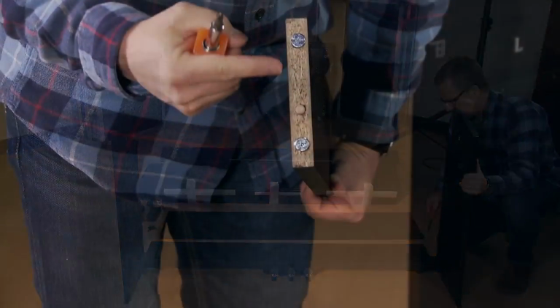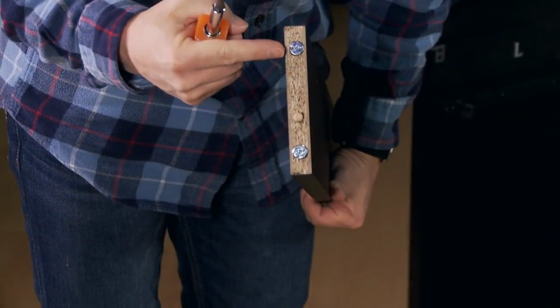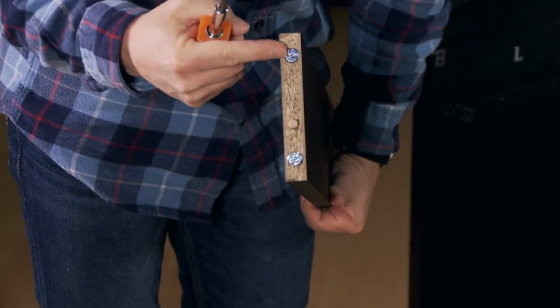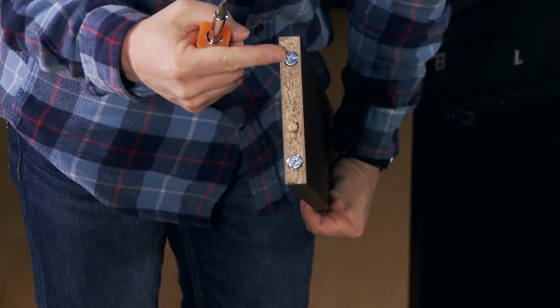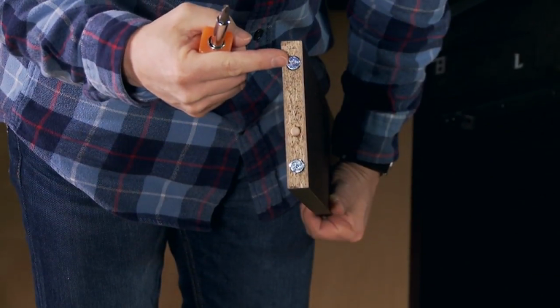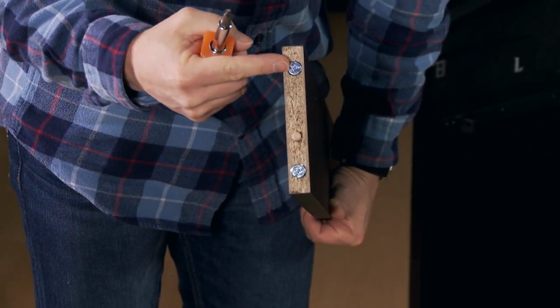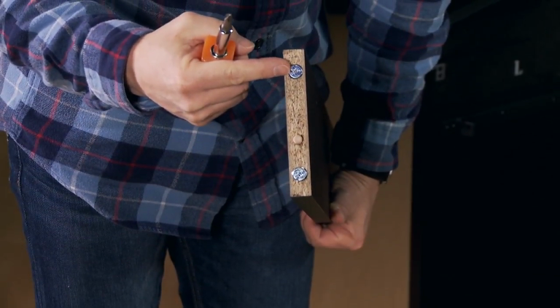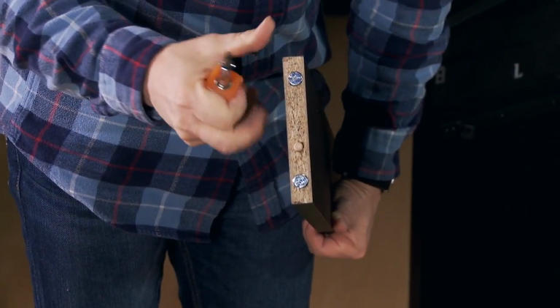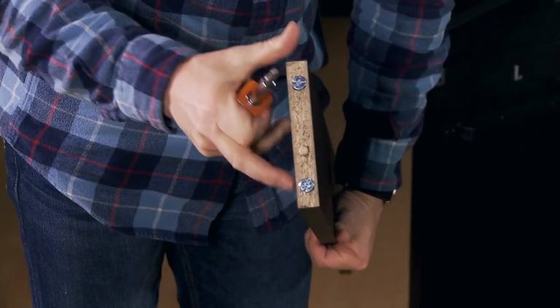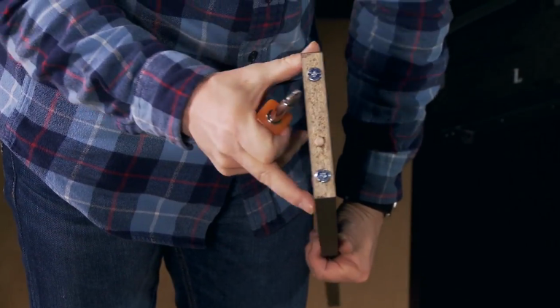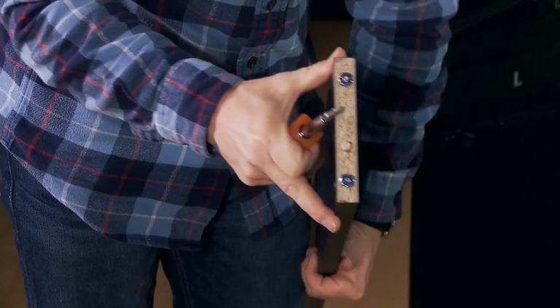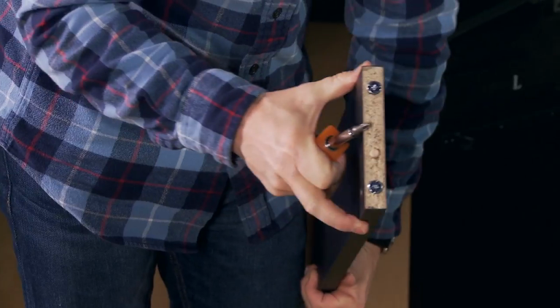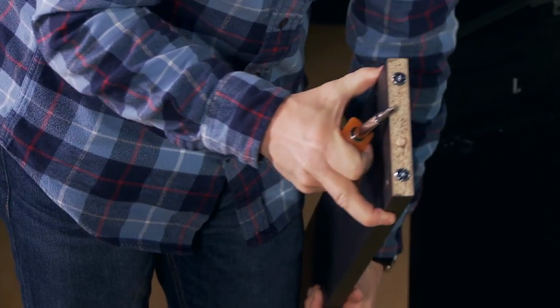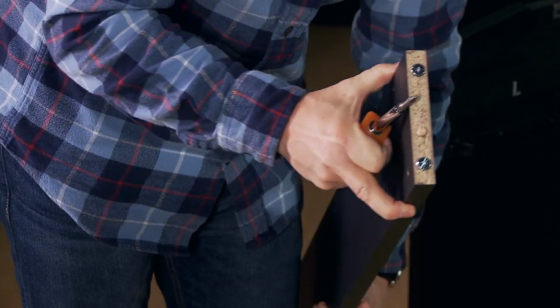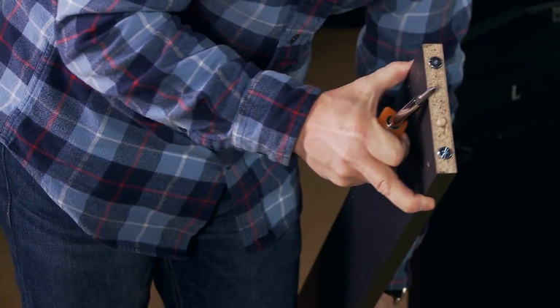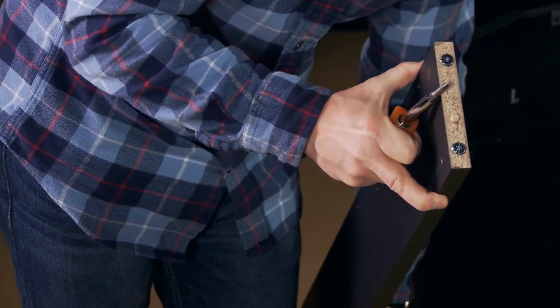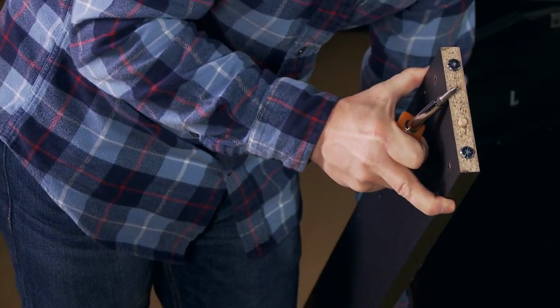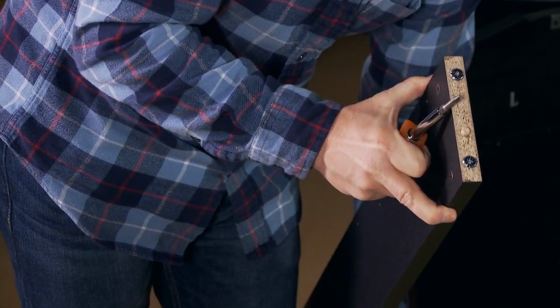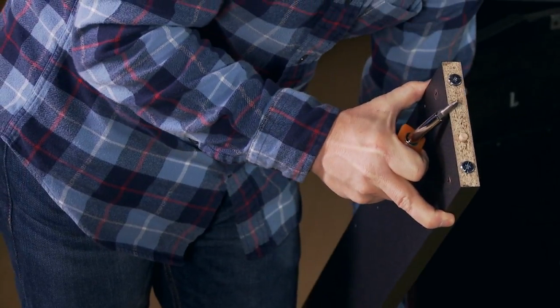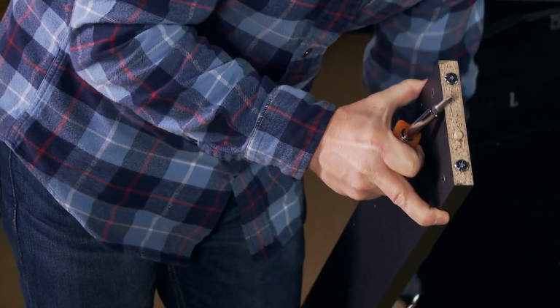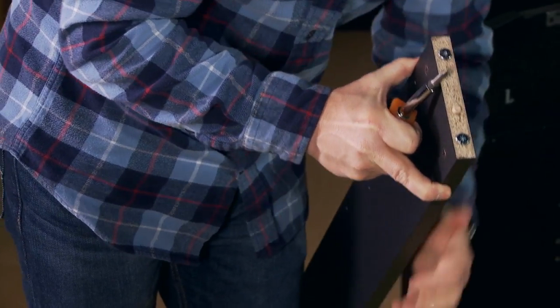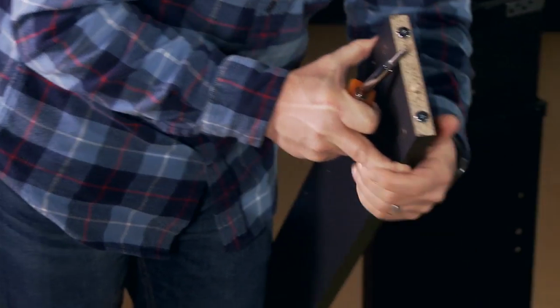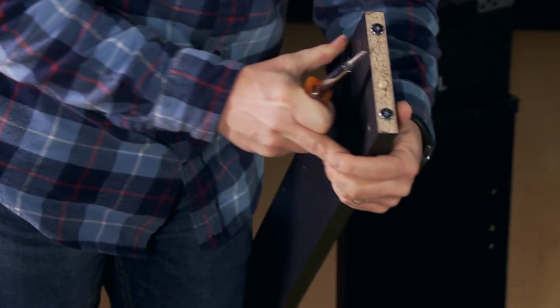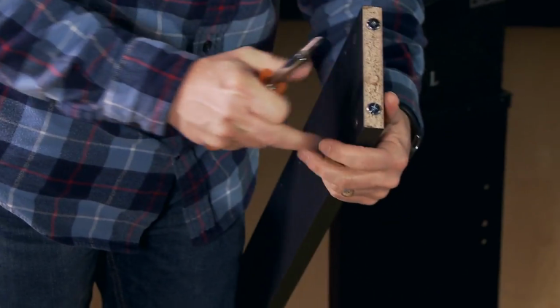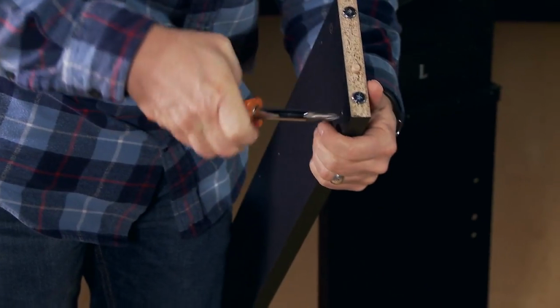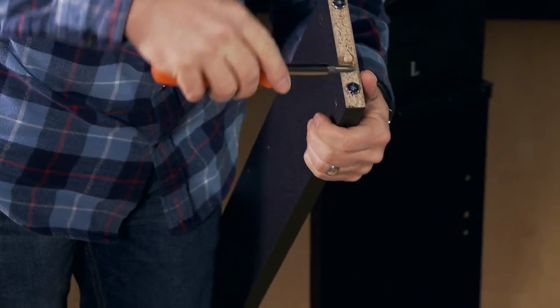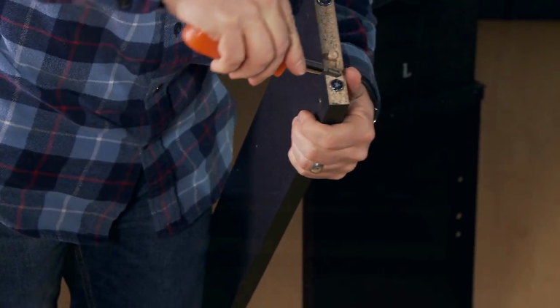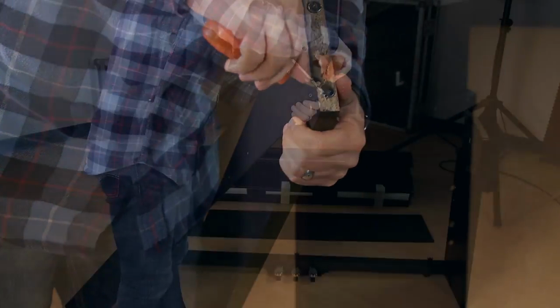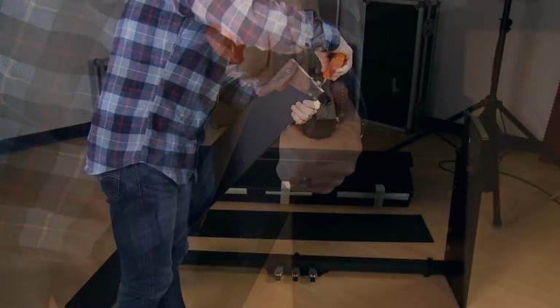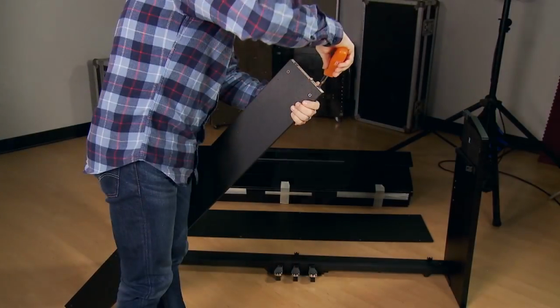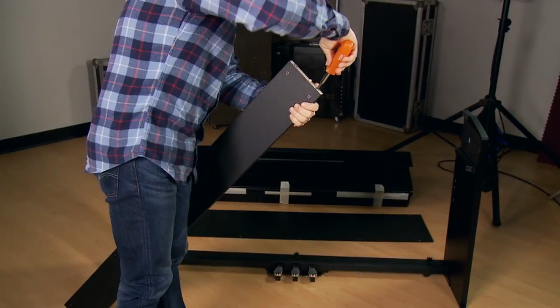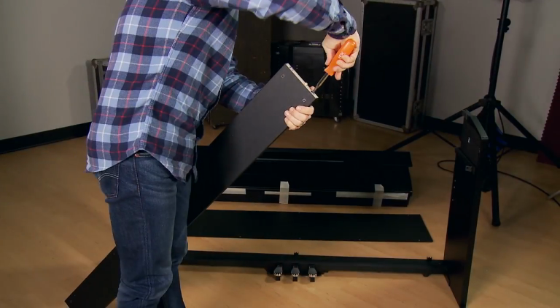There are four screws that come pre-installed at the end of the crossbar. Remove them at this time.